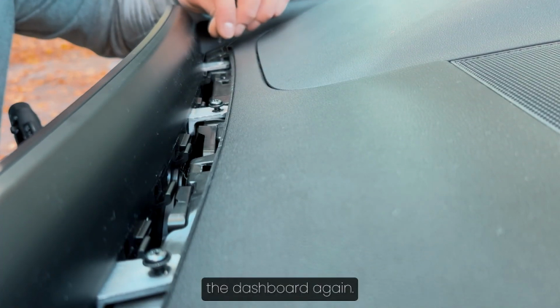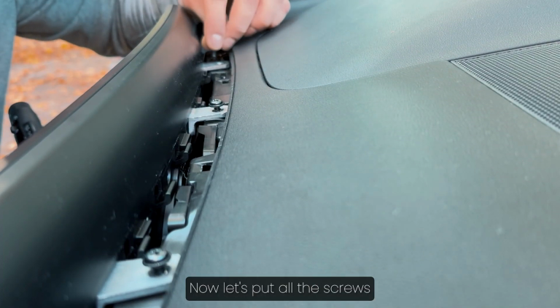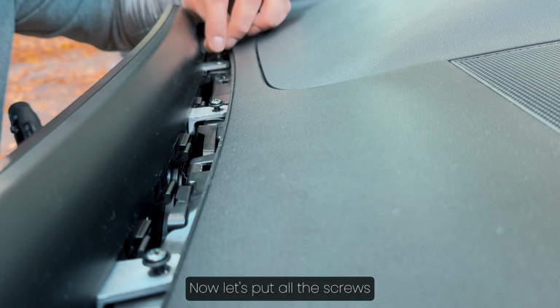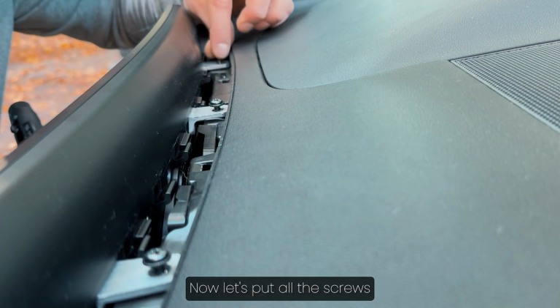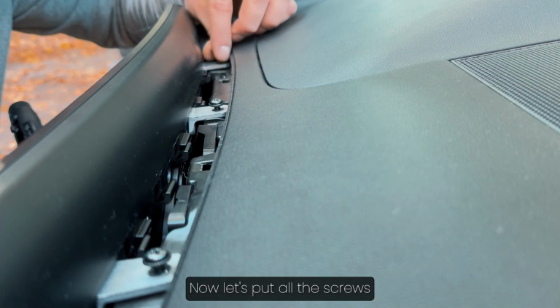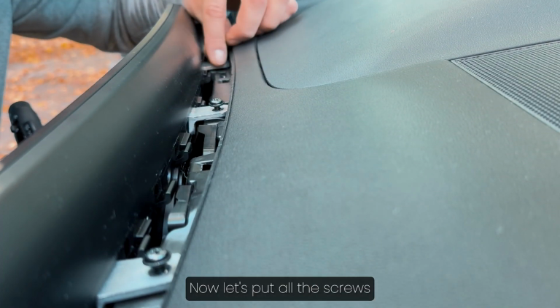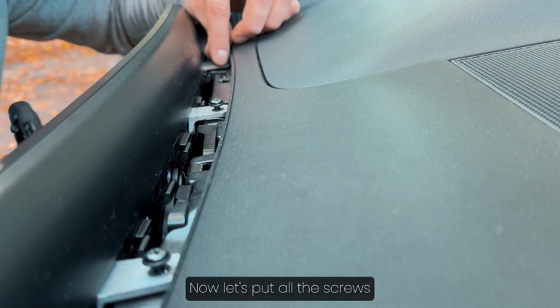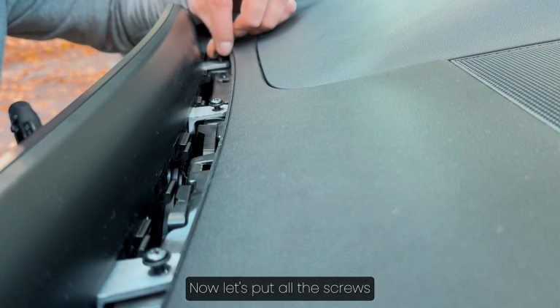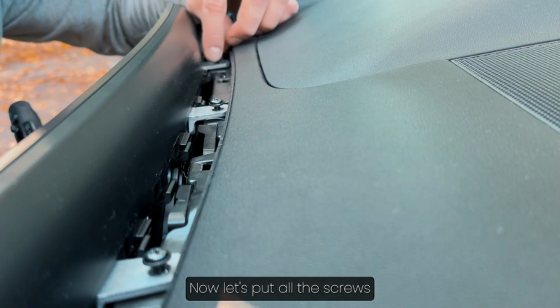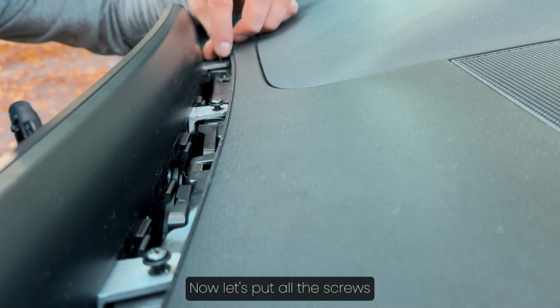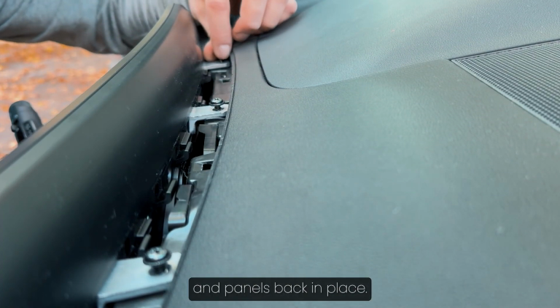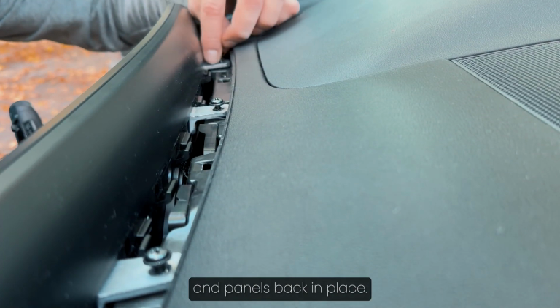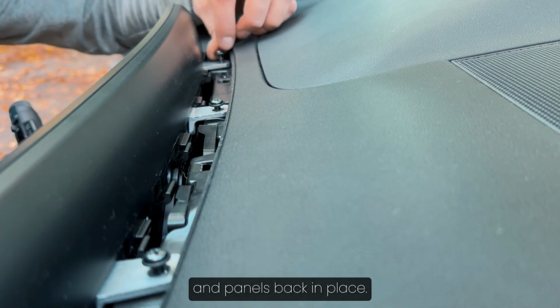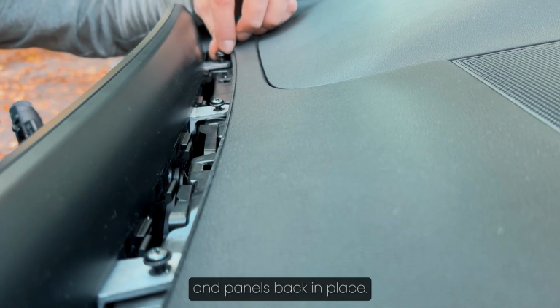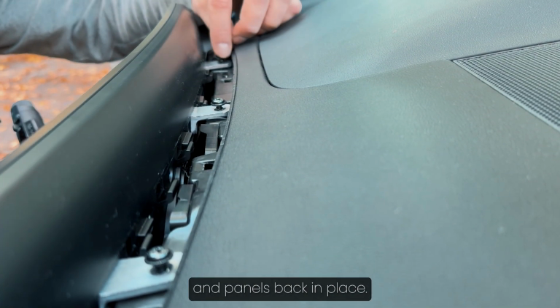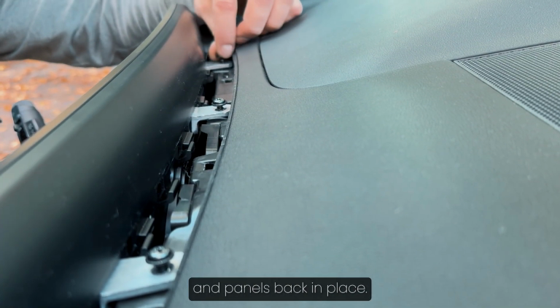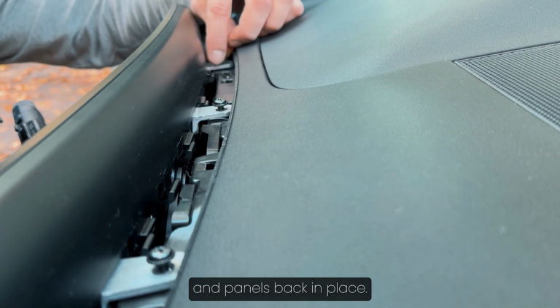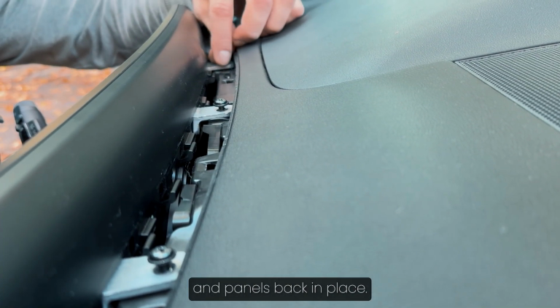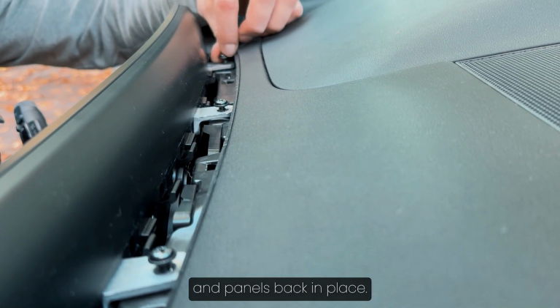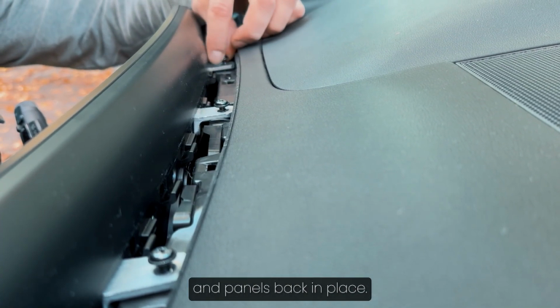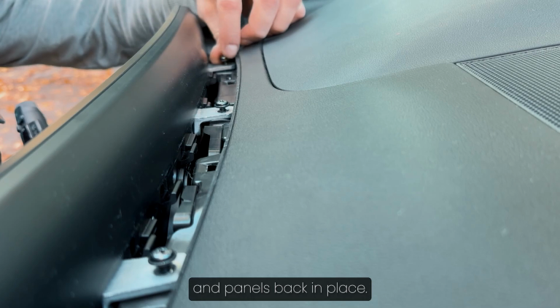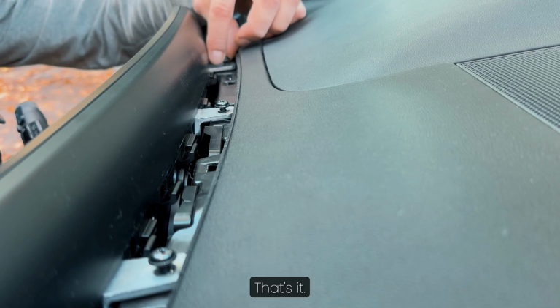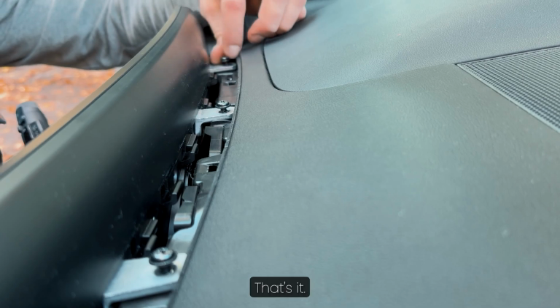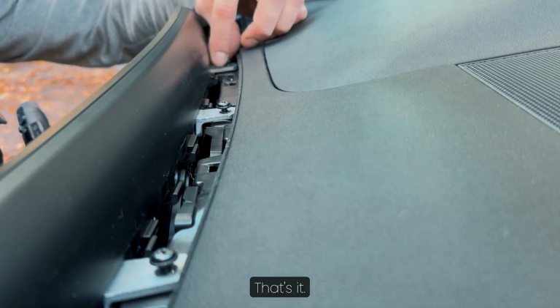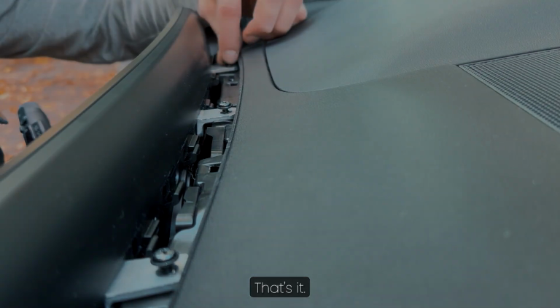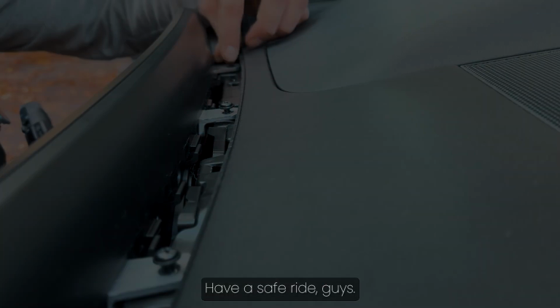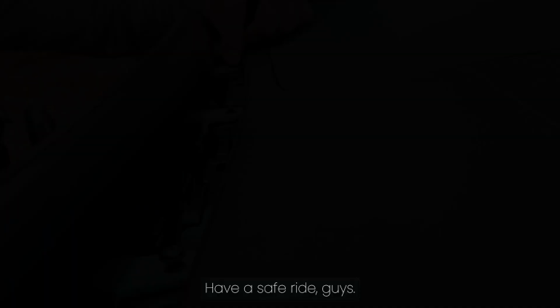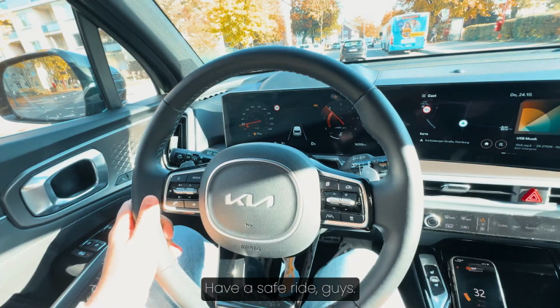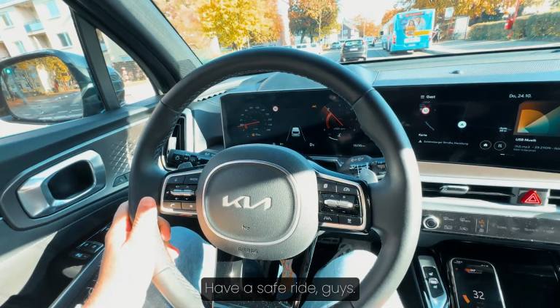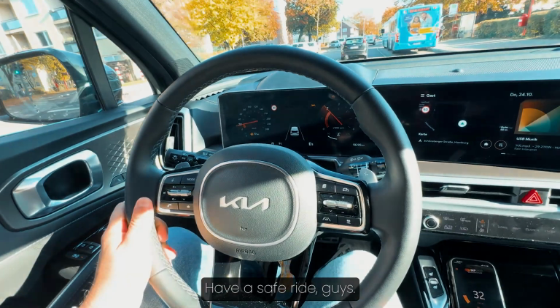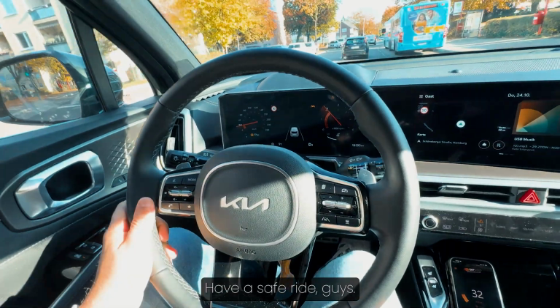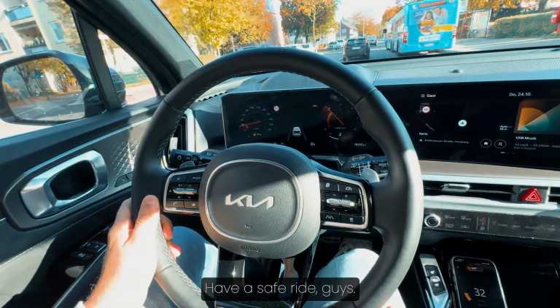Now let's put all the screws and panels back in place. That's it. Have a safe ride, guys.